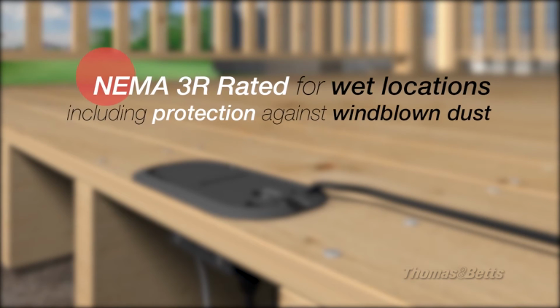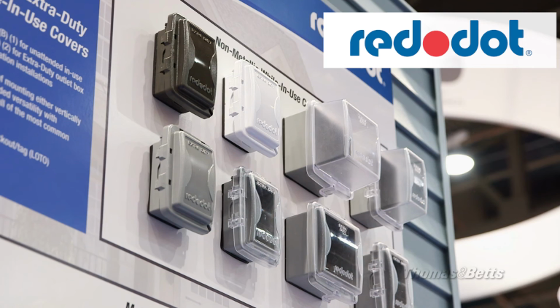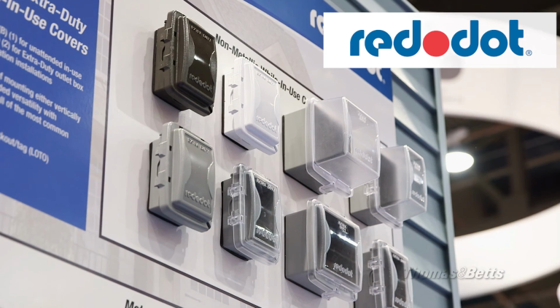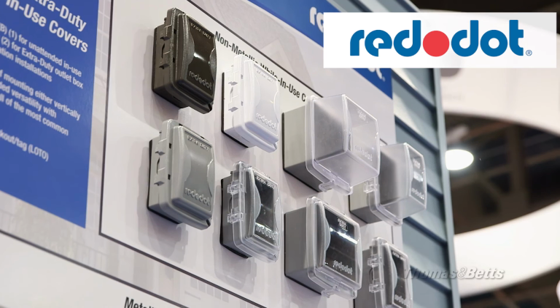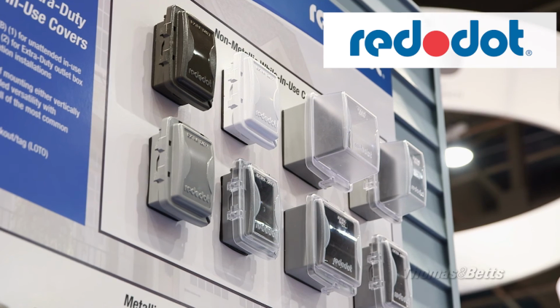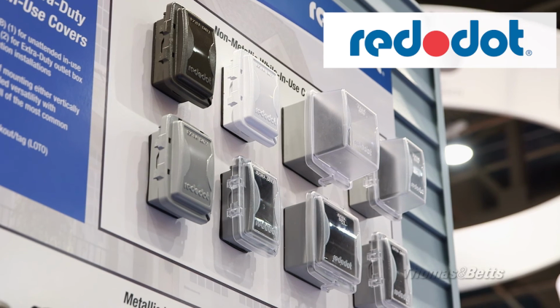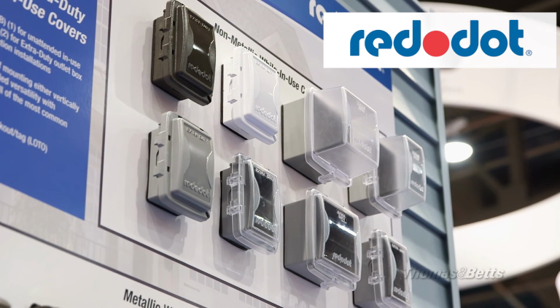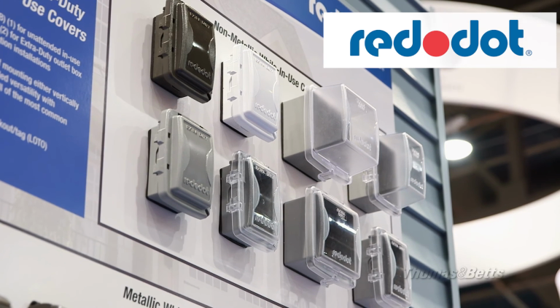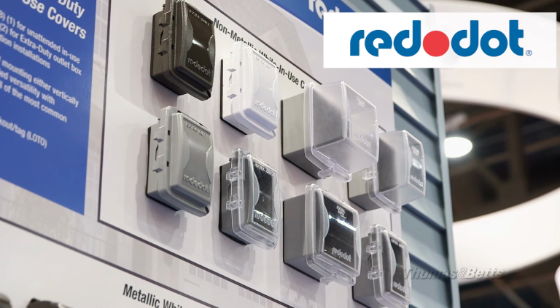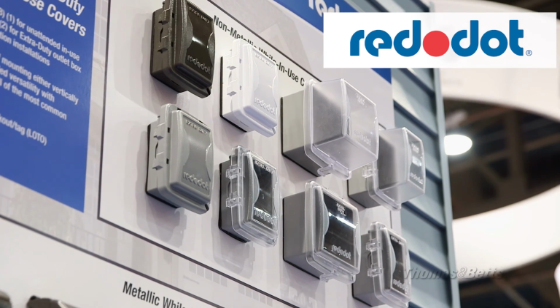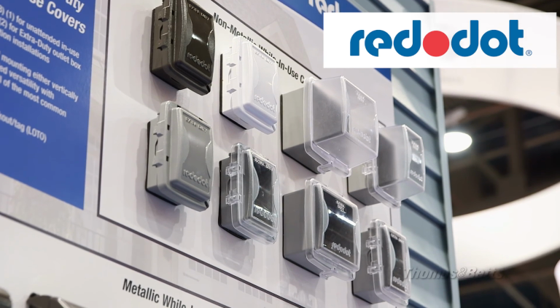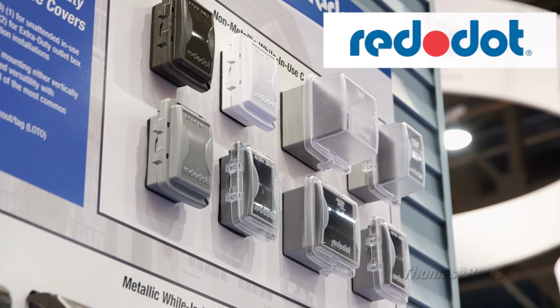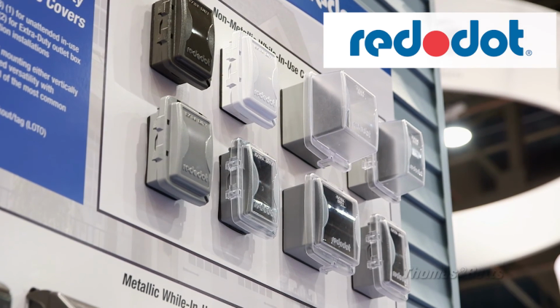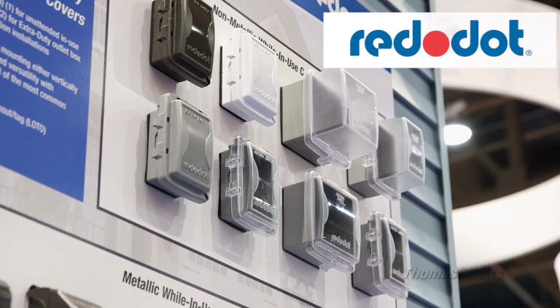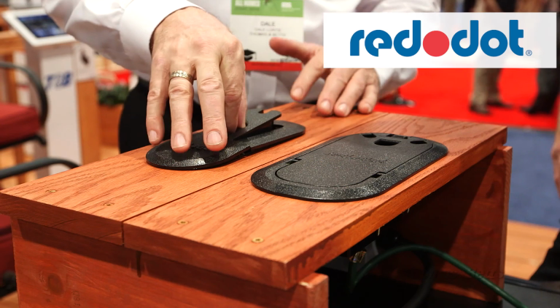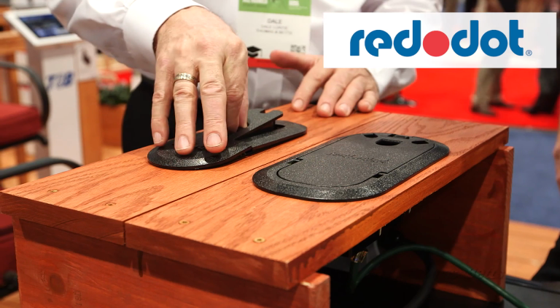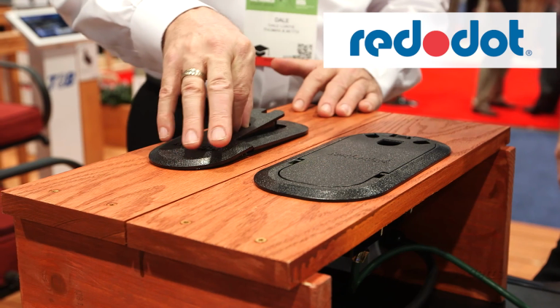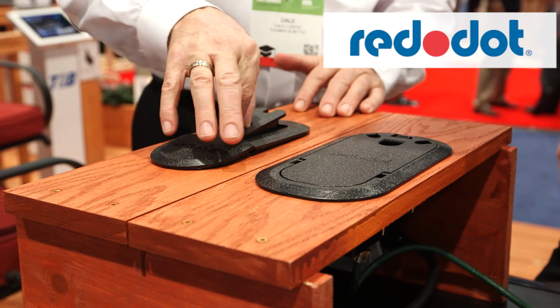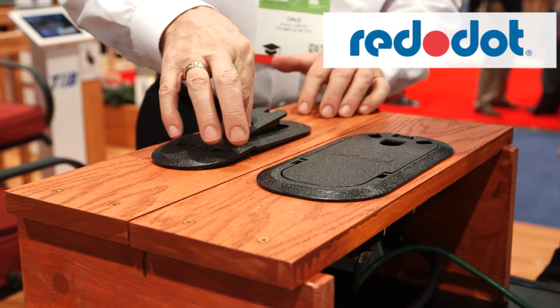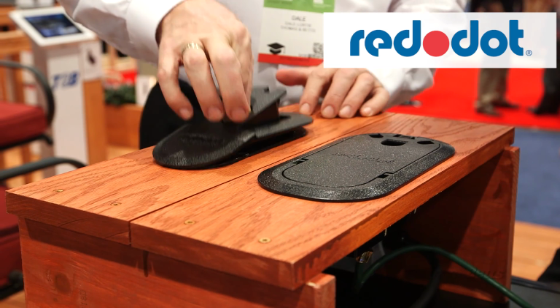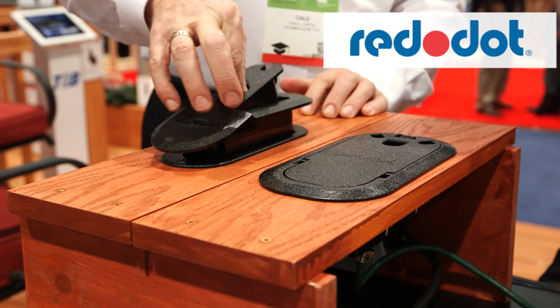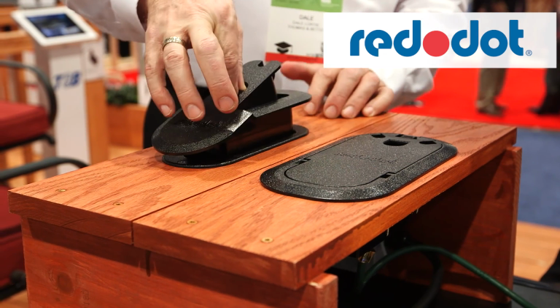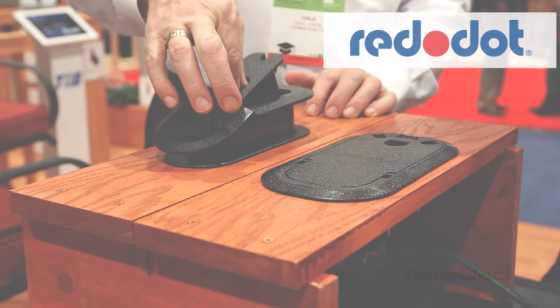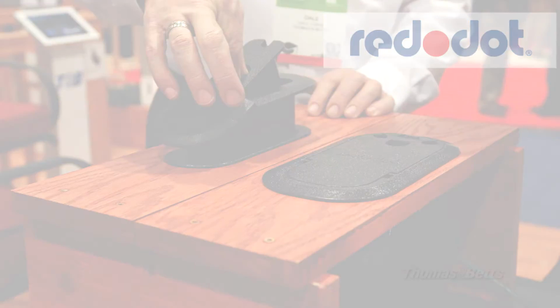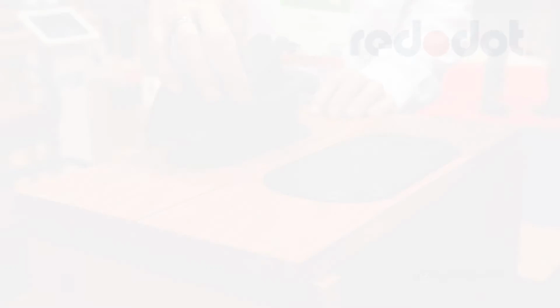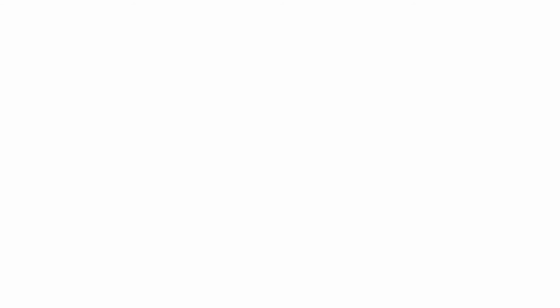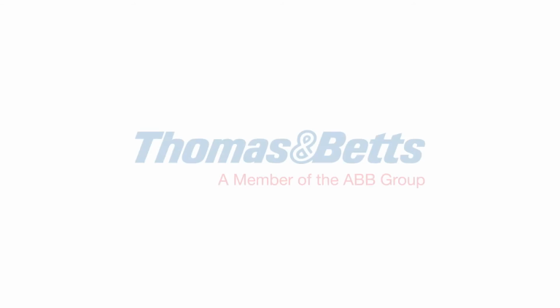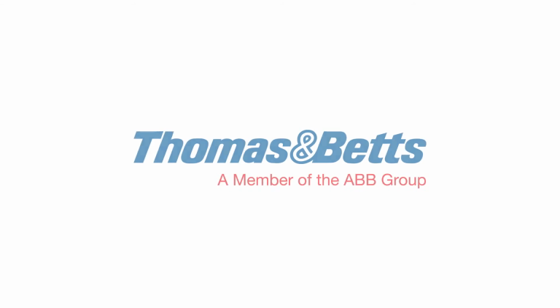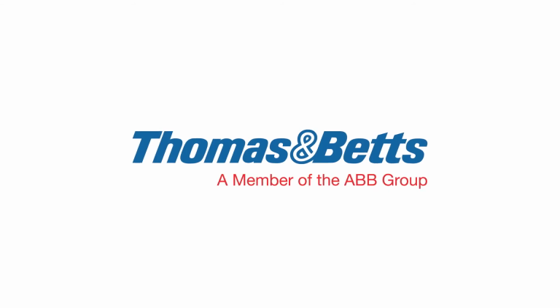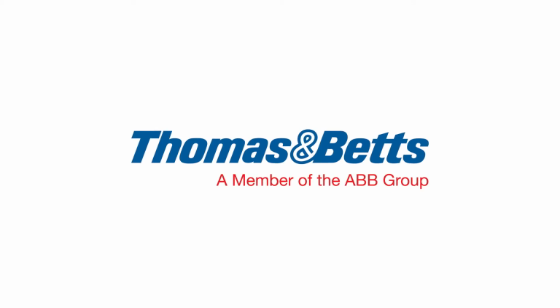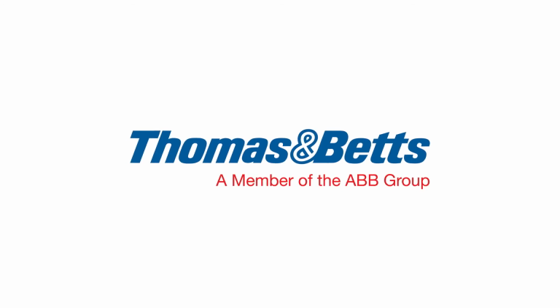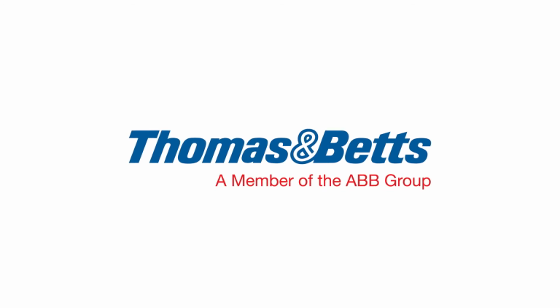Red Dot. Innovative and code-compliant weatherproof products. By Thomas and Betts.